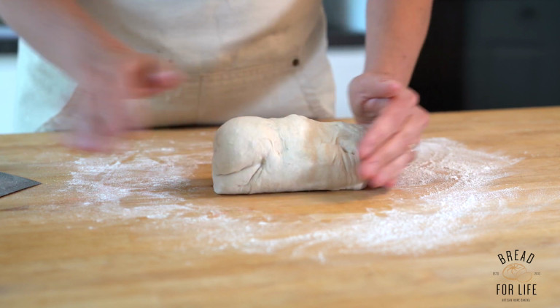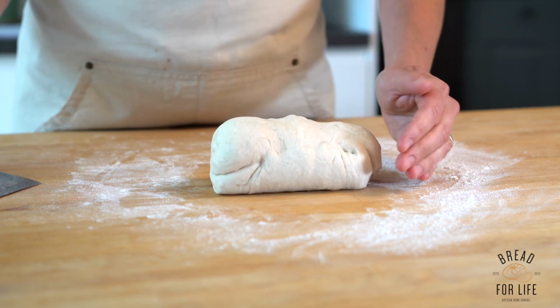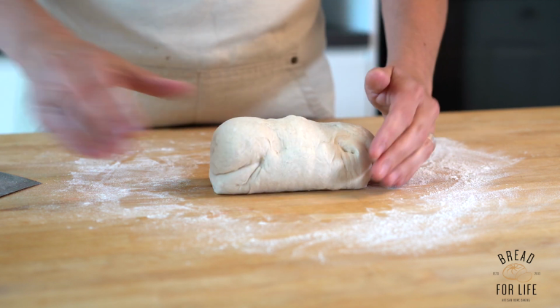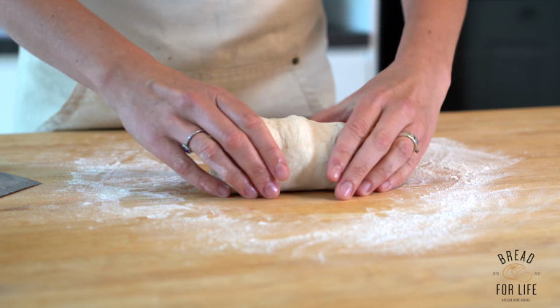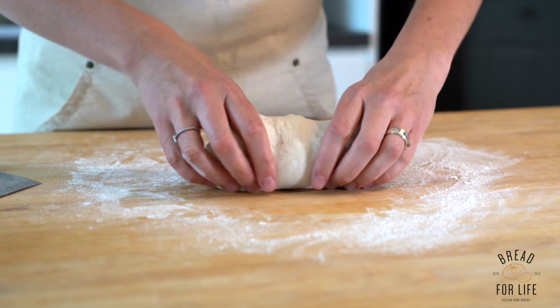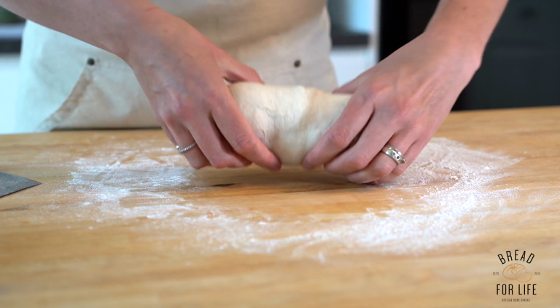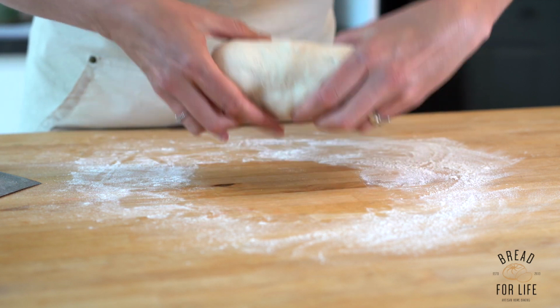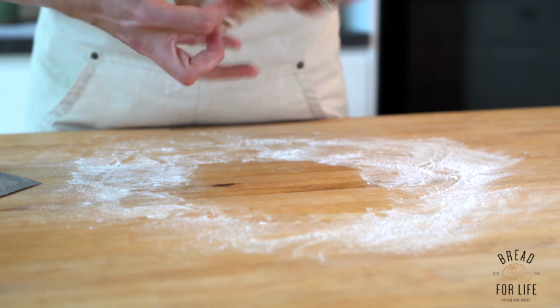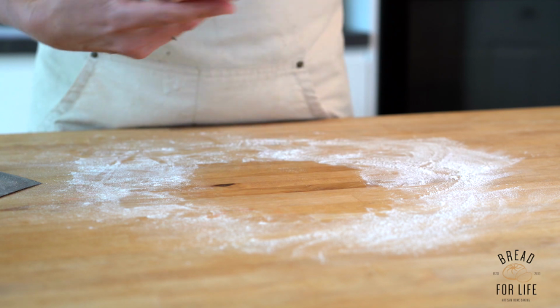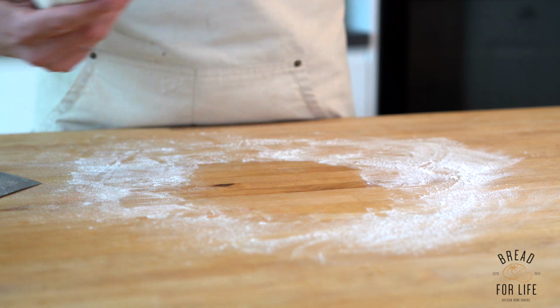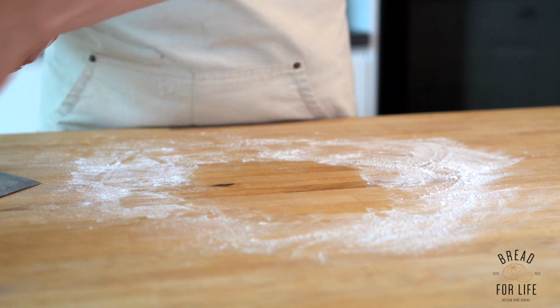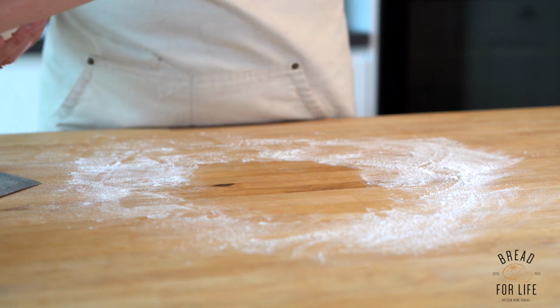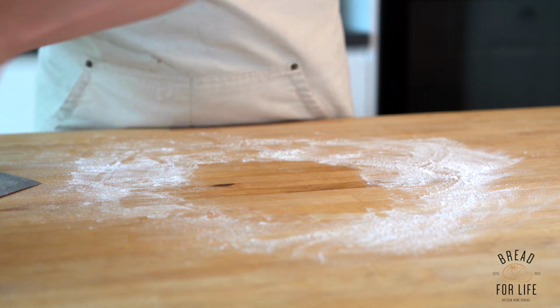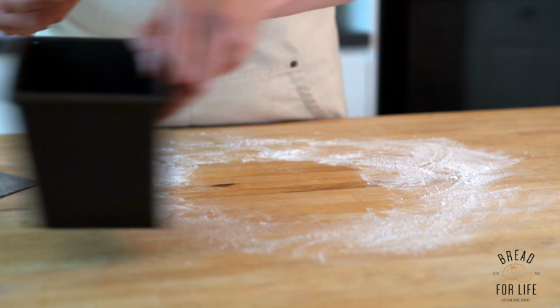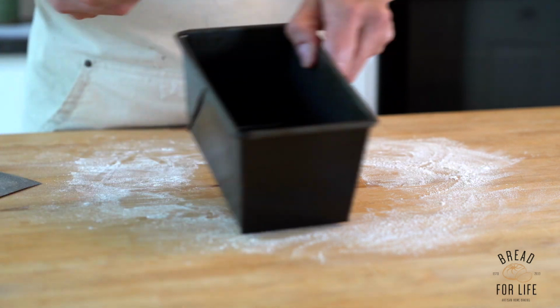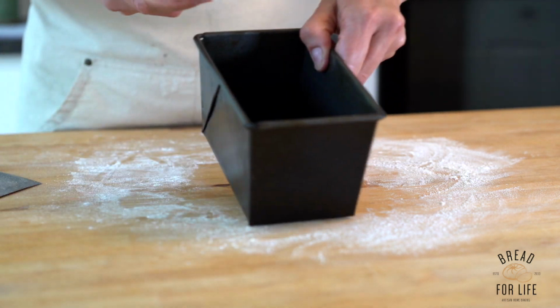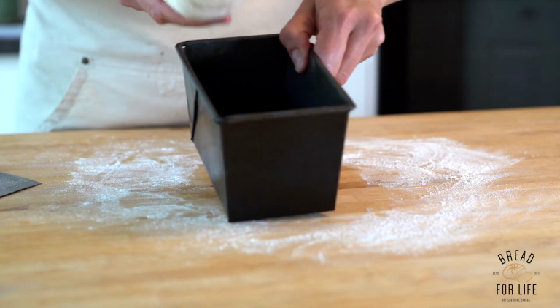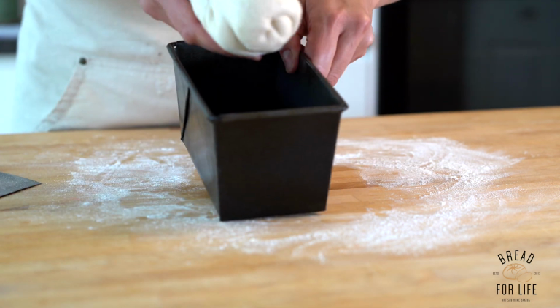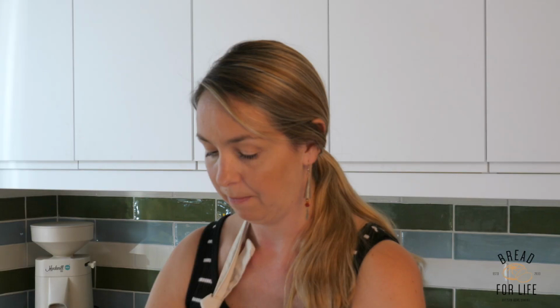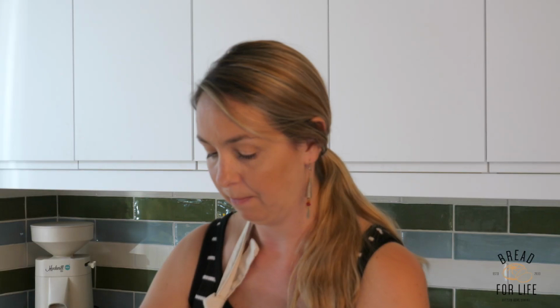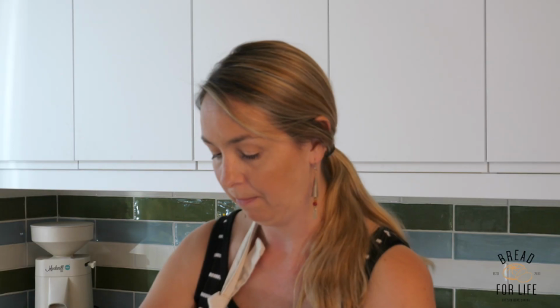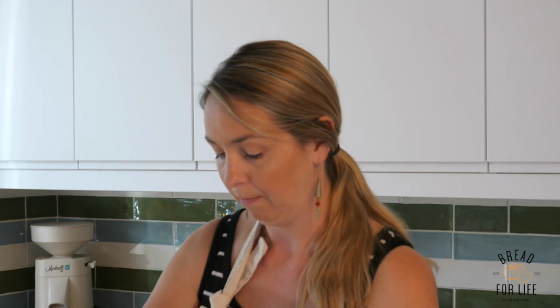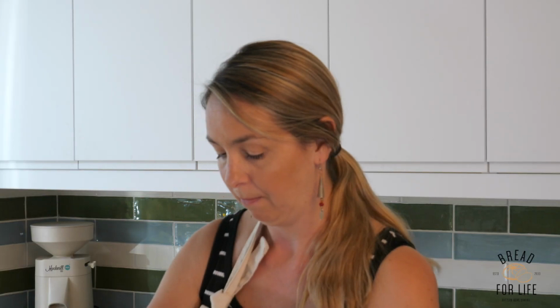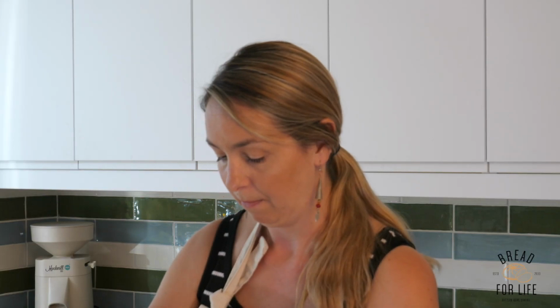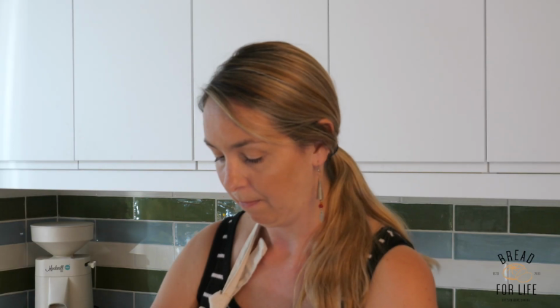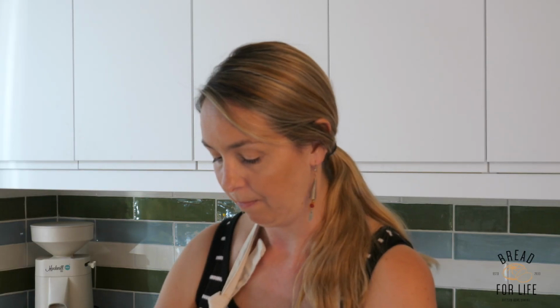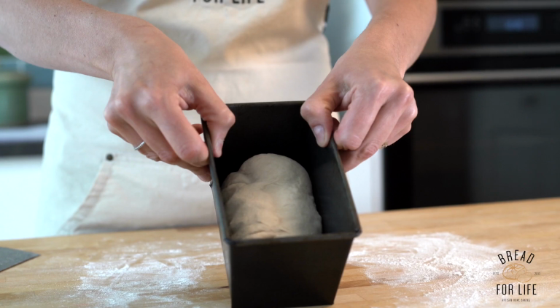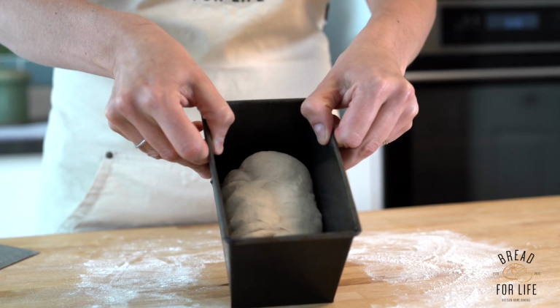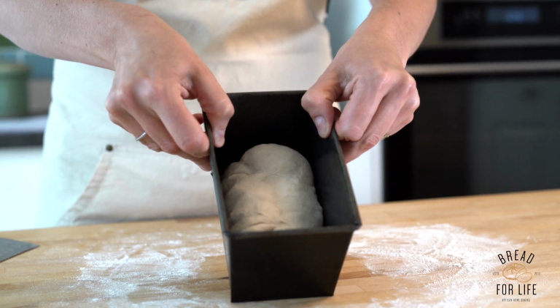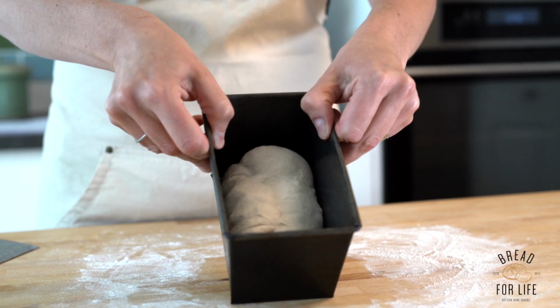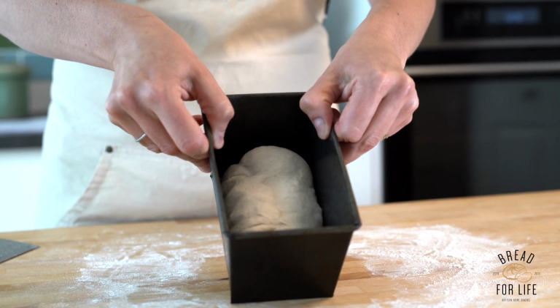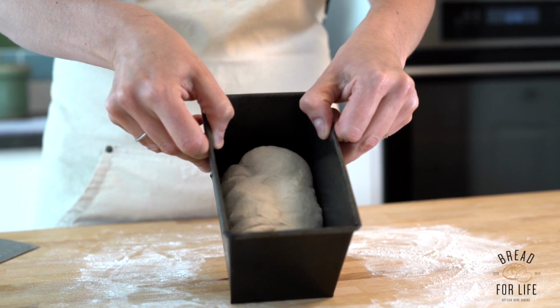There we go — and then we pop it into a tin like that.